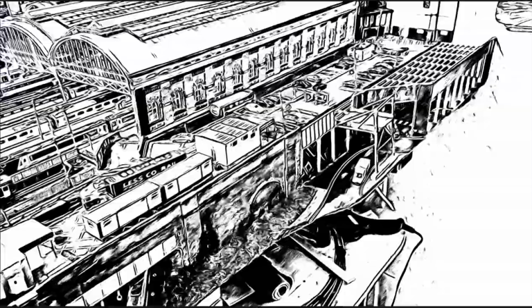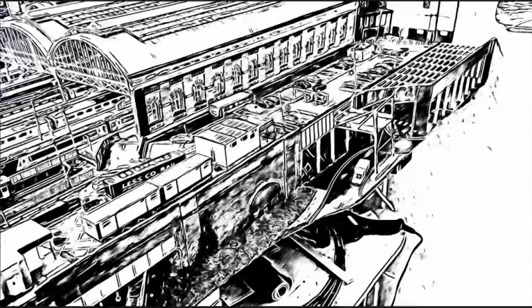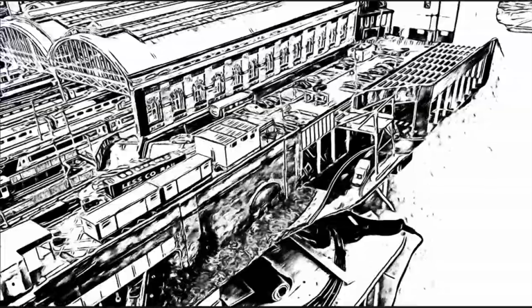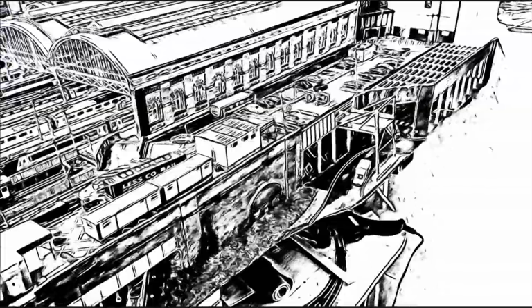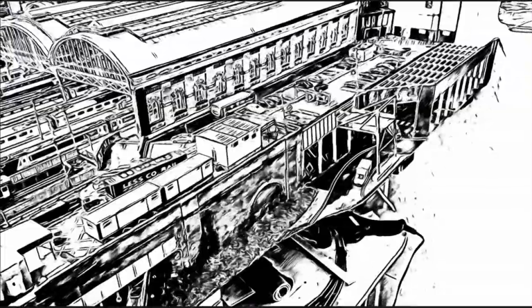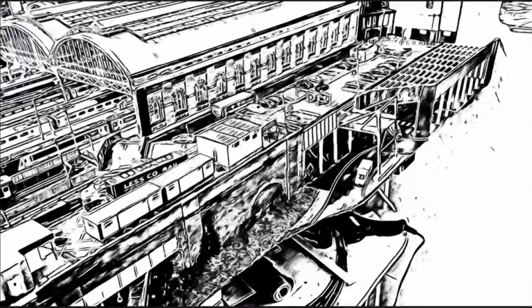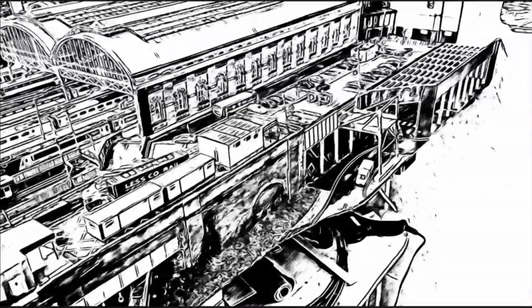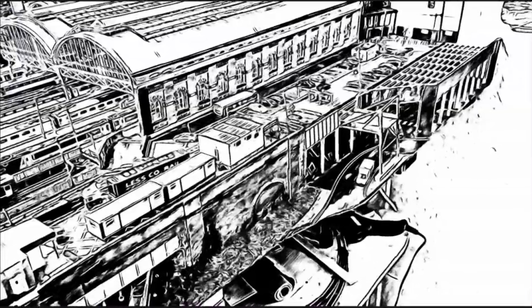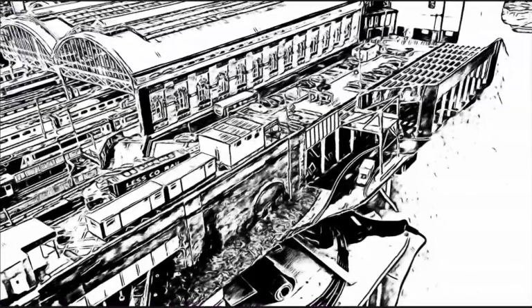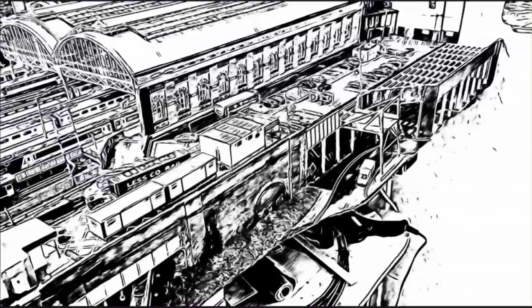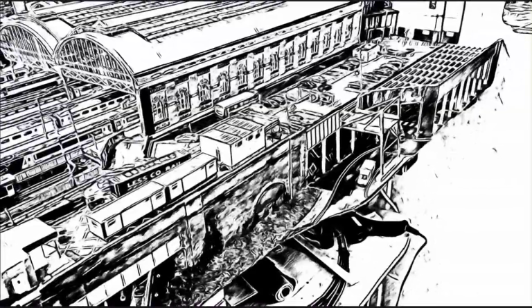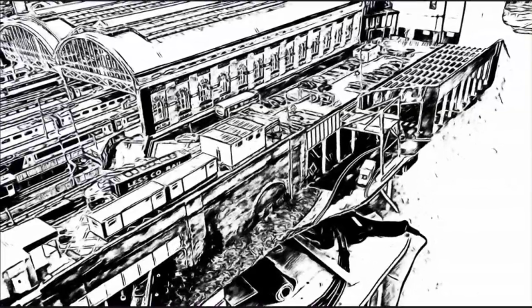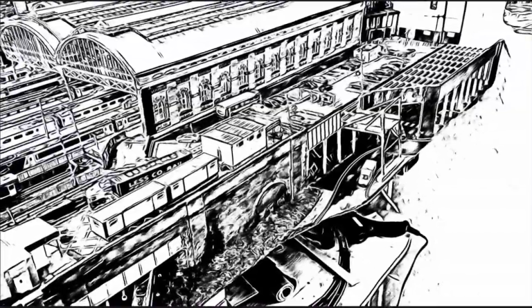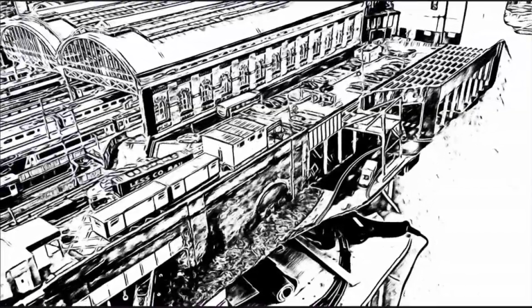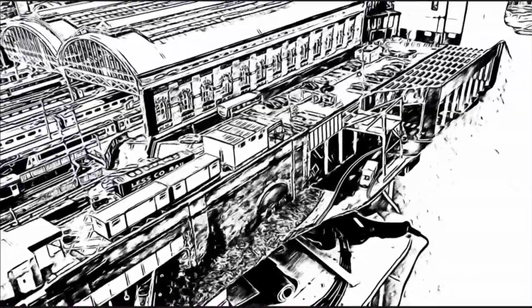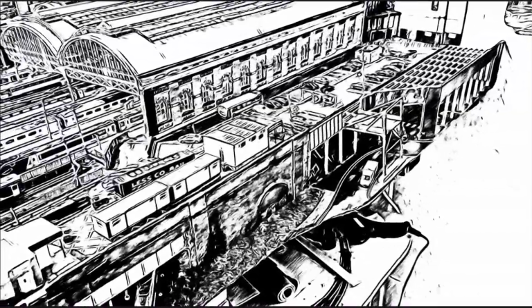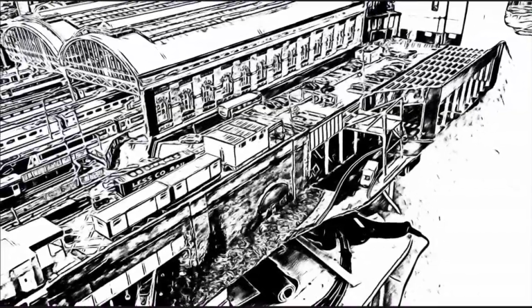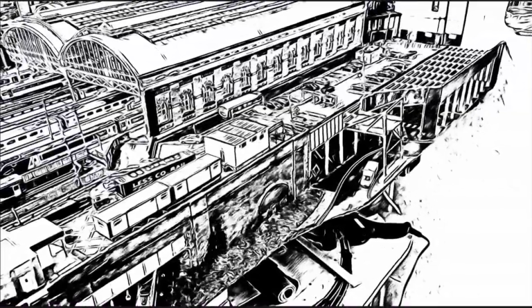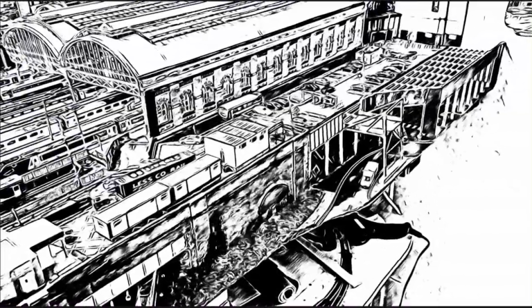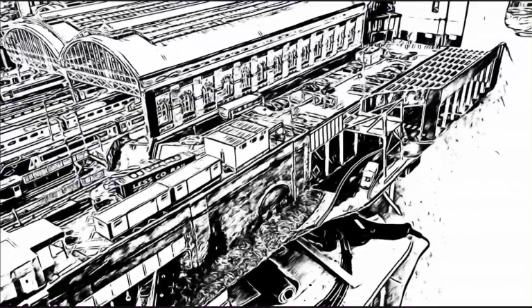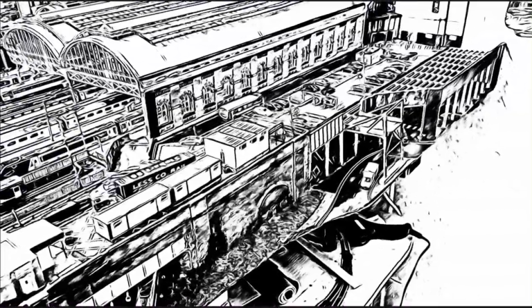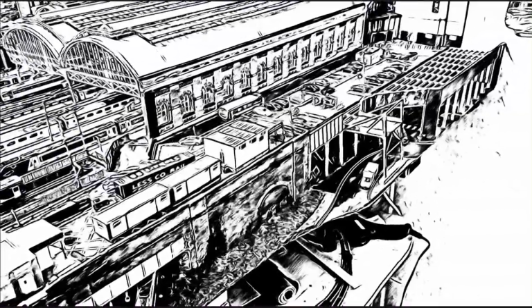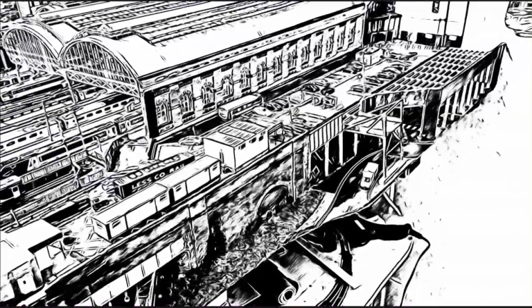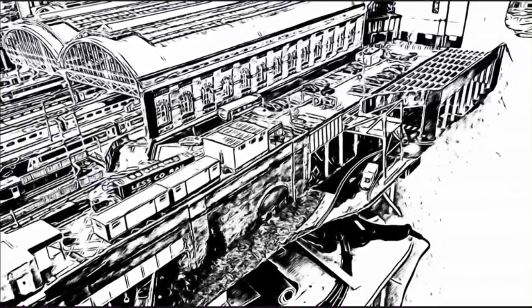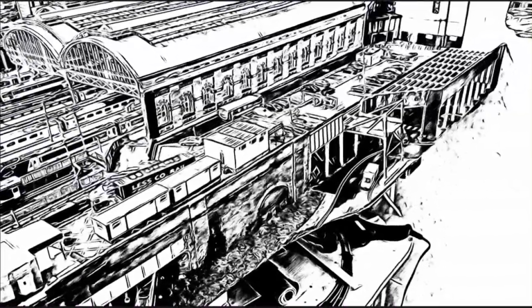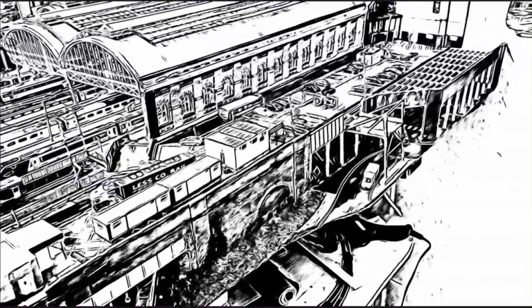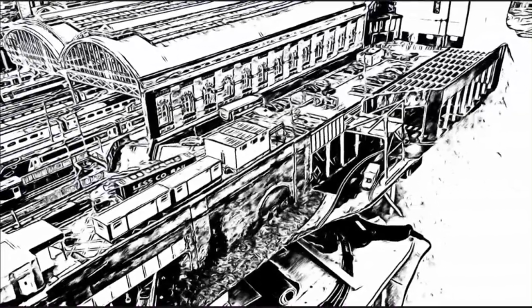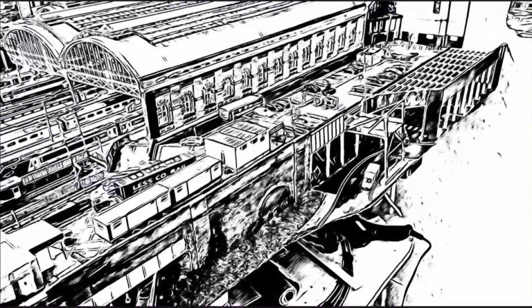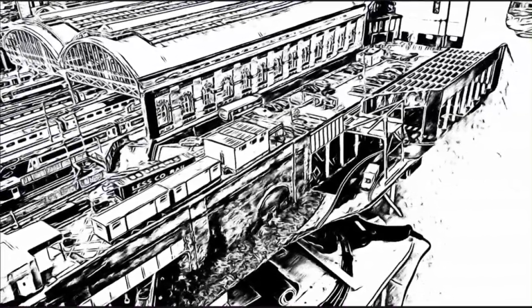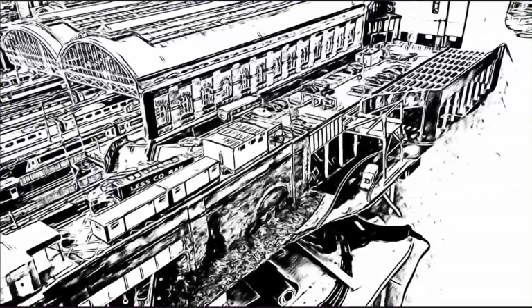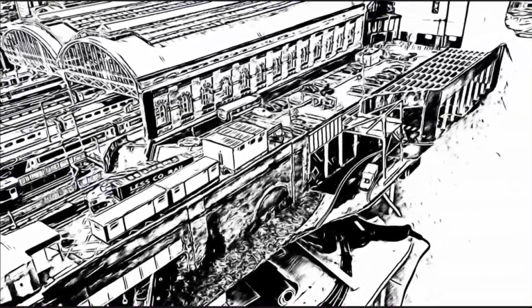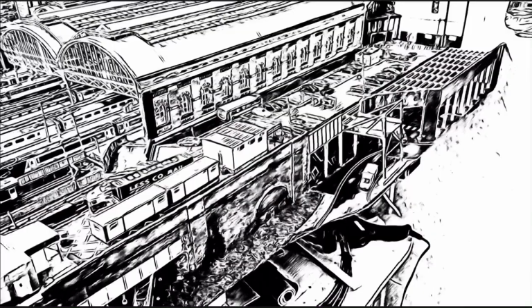Well, the devil's in the detail as they say, so stay tuned and all will be revealed.